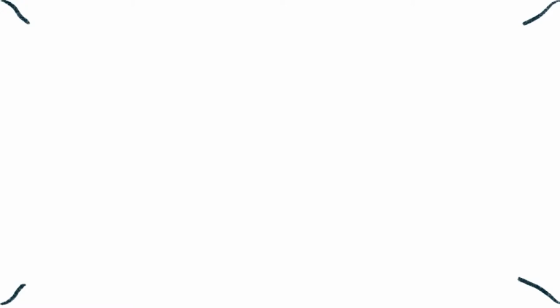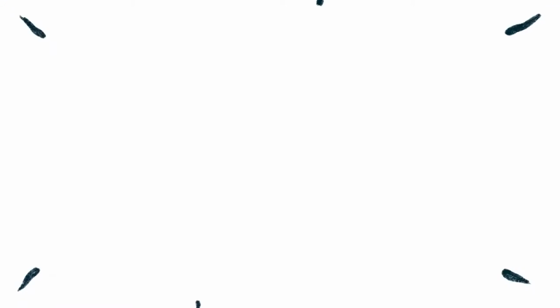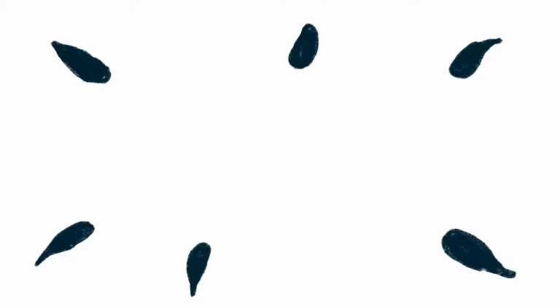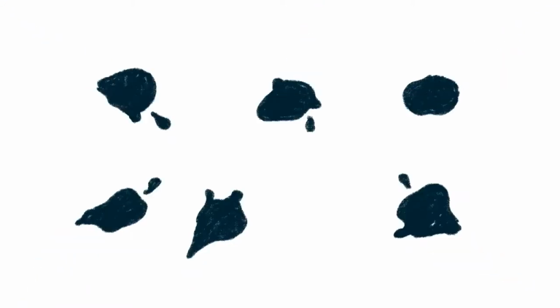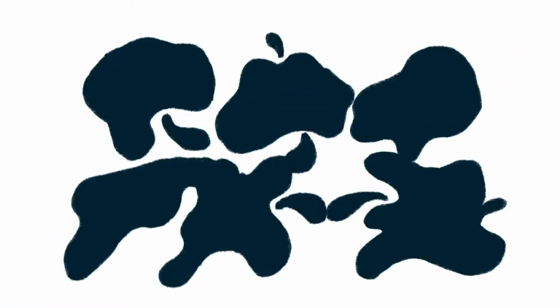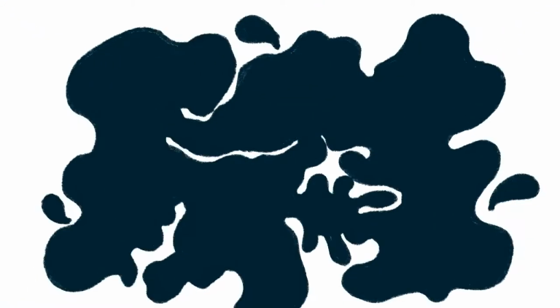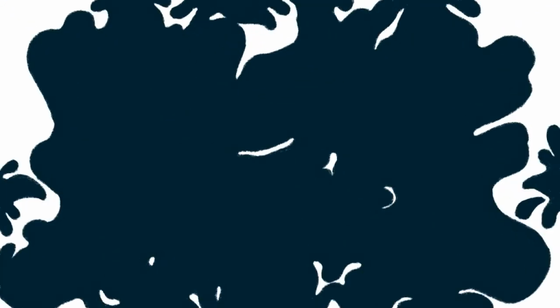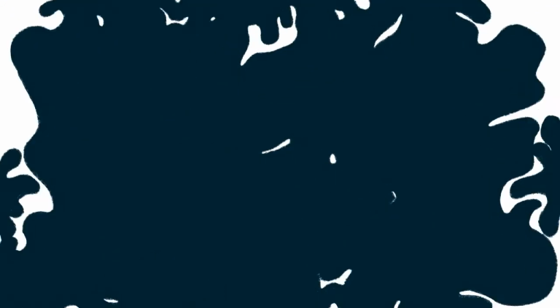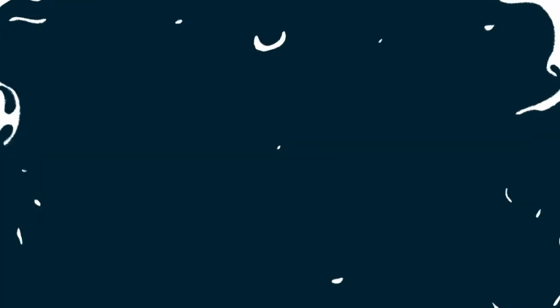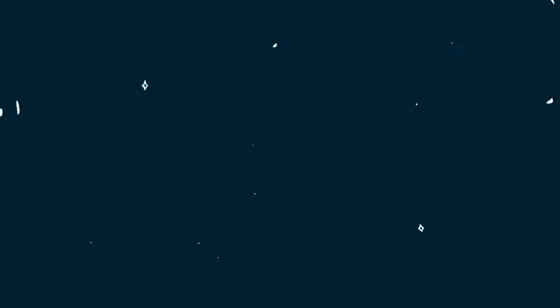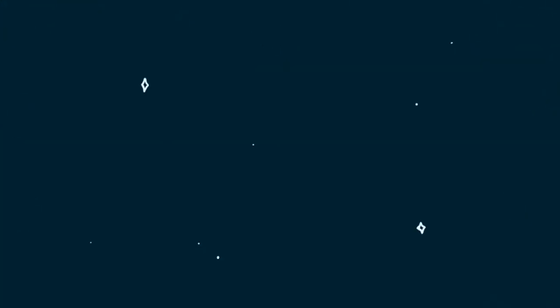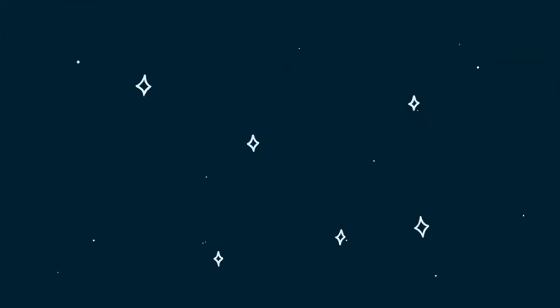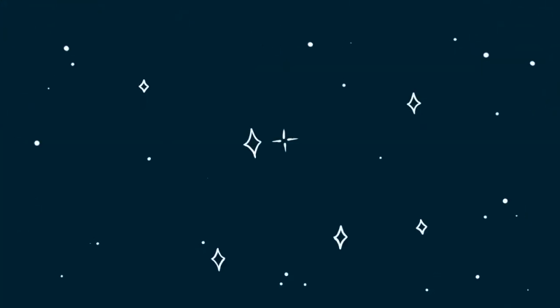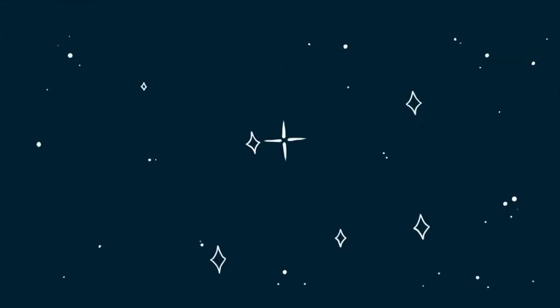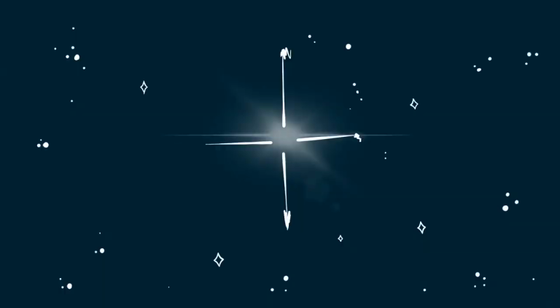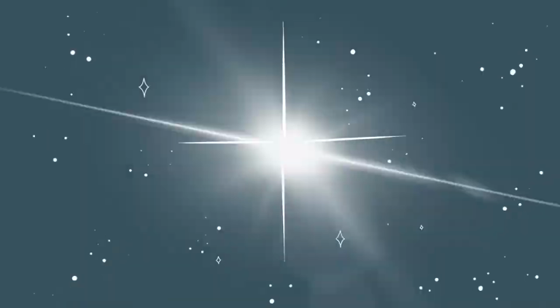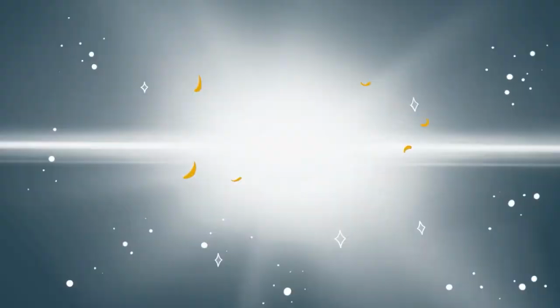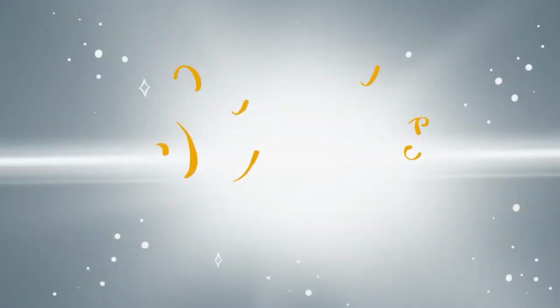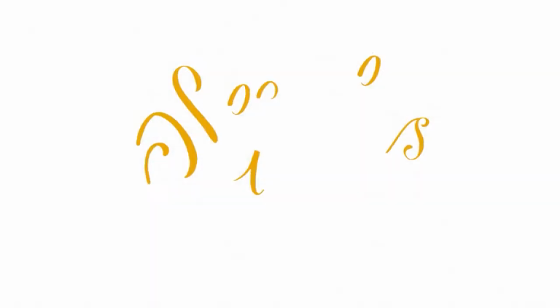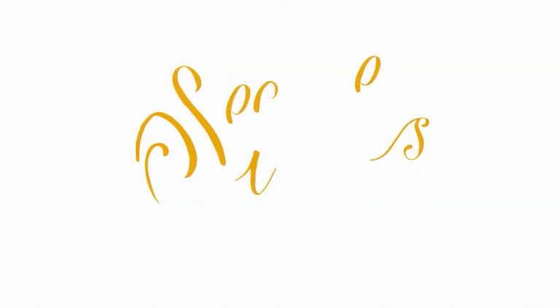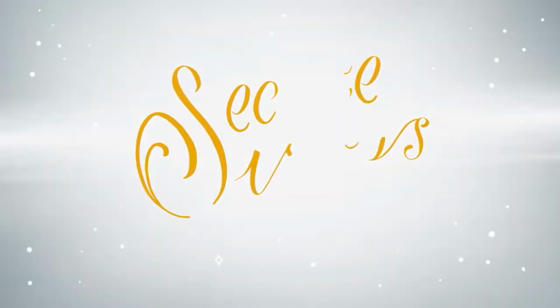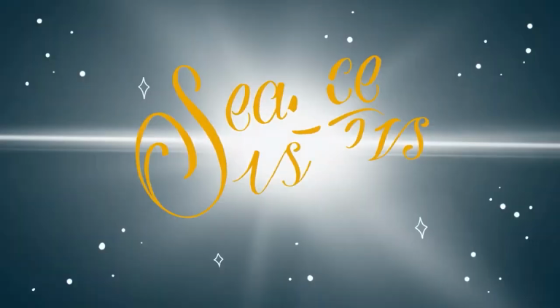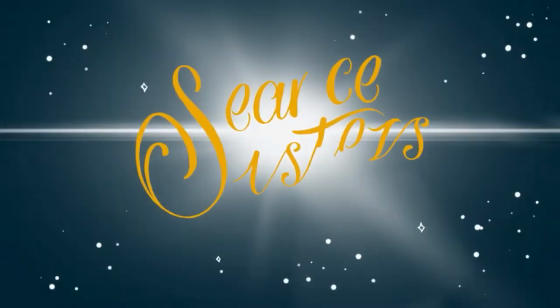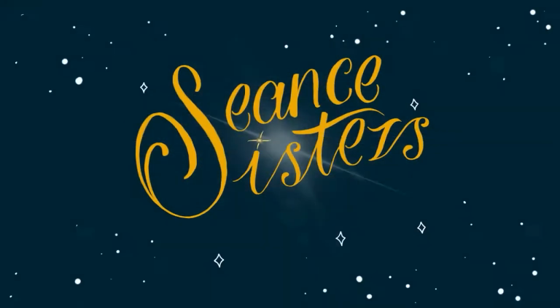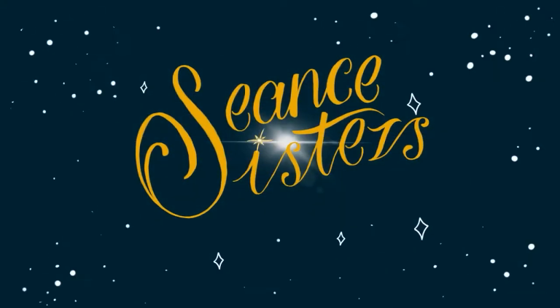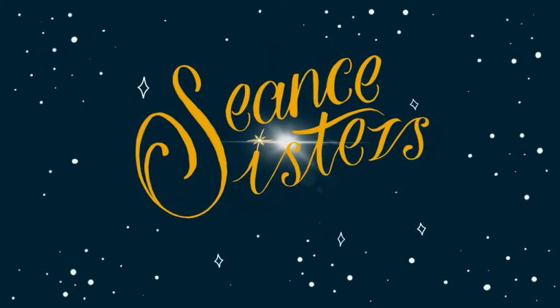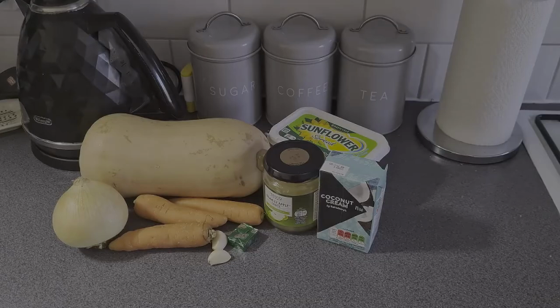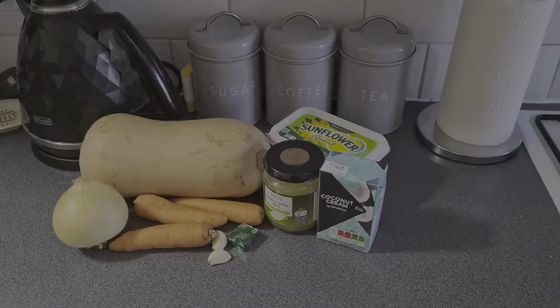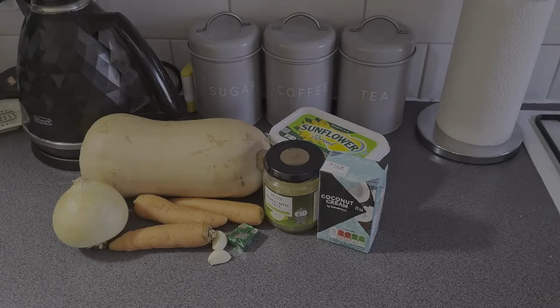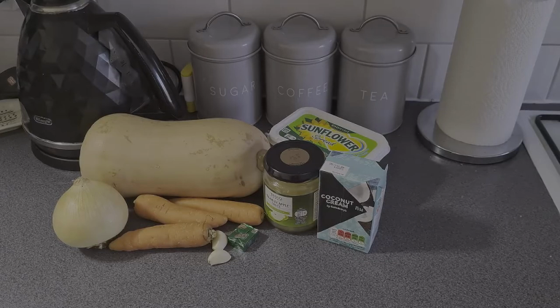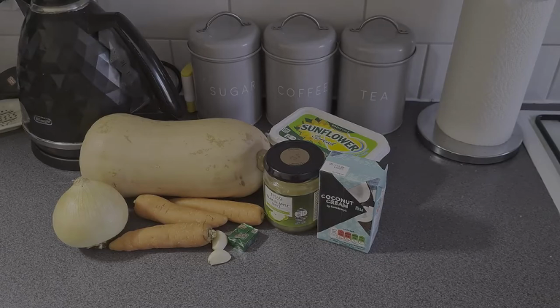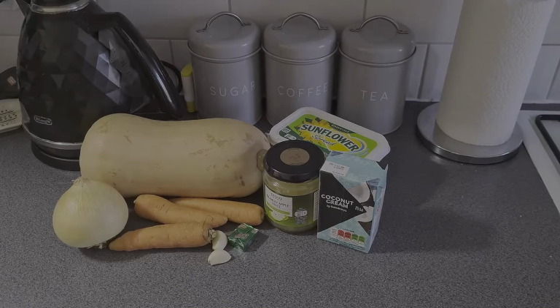Hi guys, it's Alice. Welcome back to the channel. Today we're going to make a Mabon butternut squash soup.